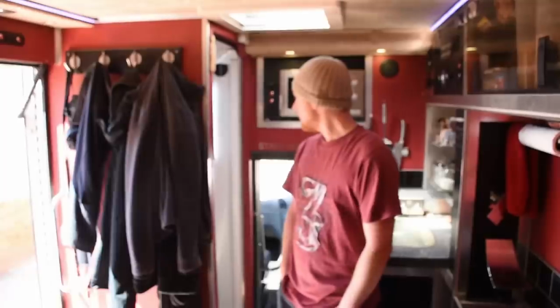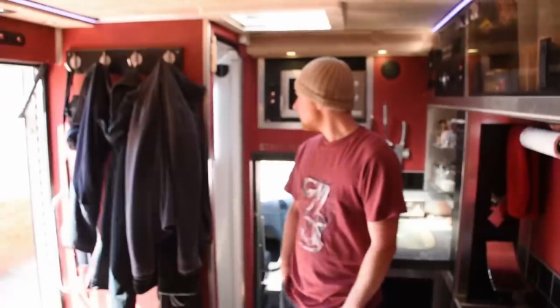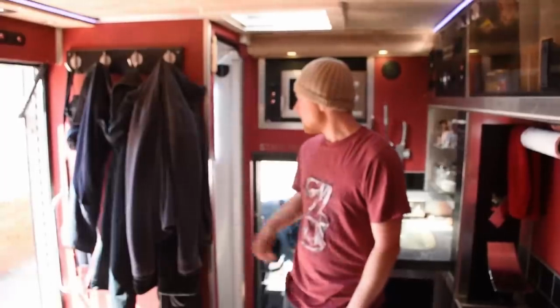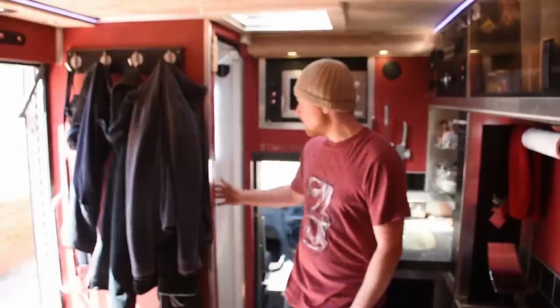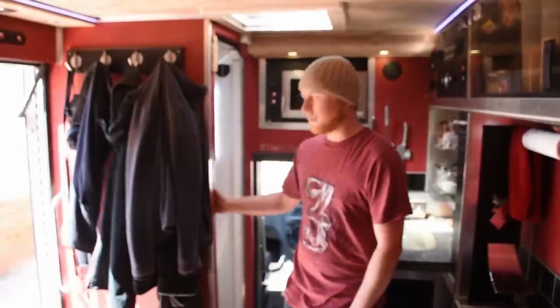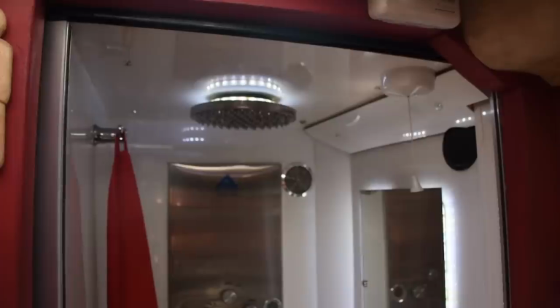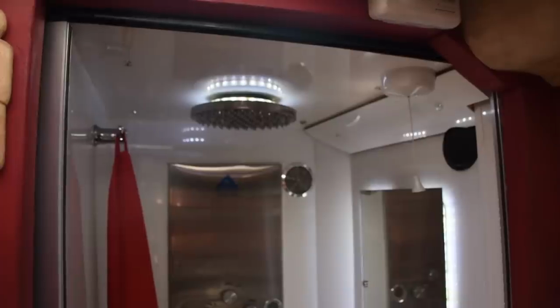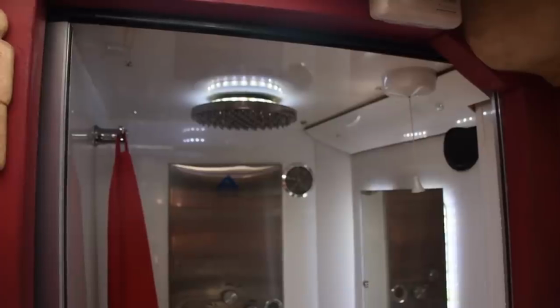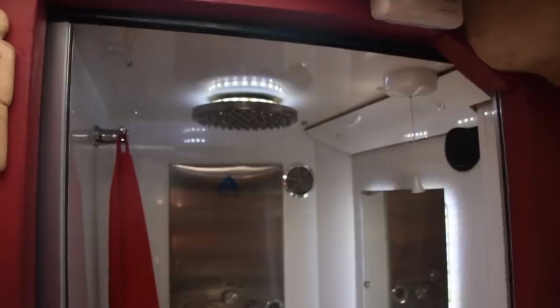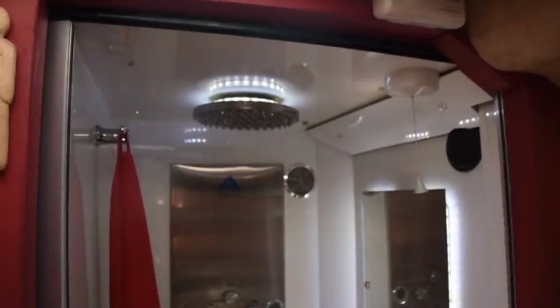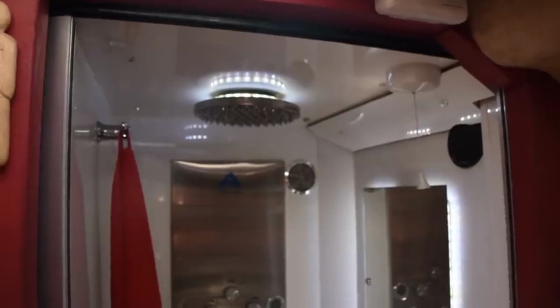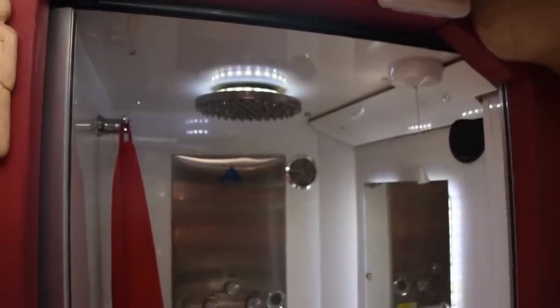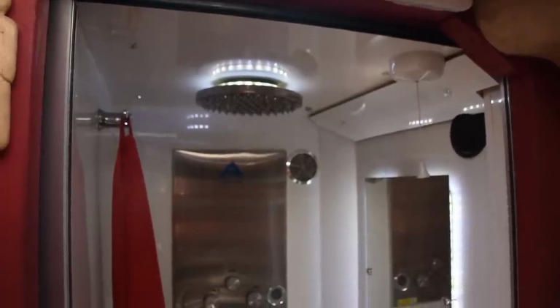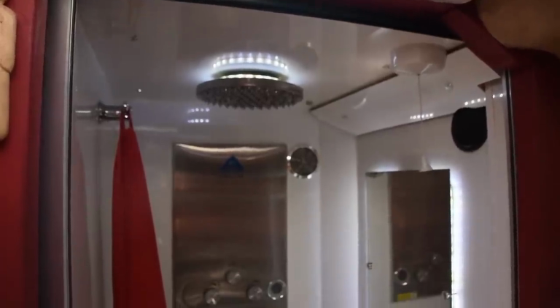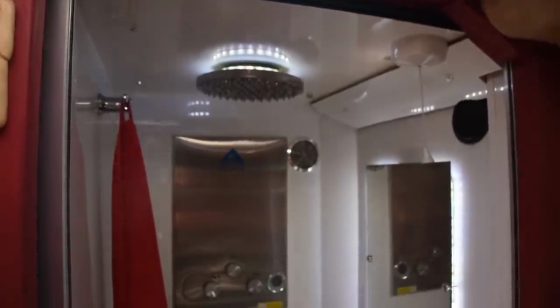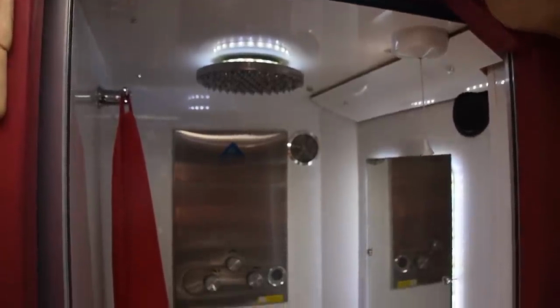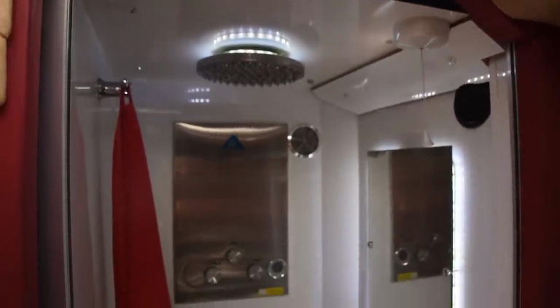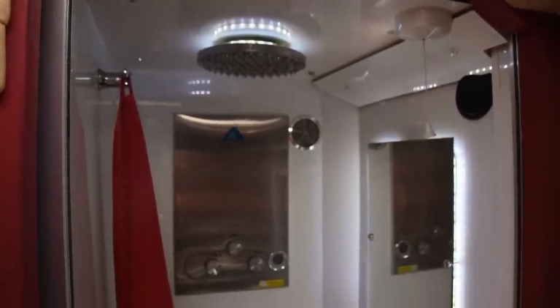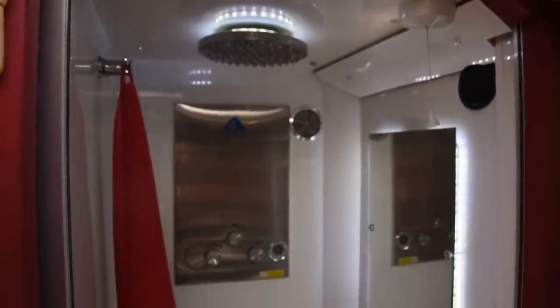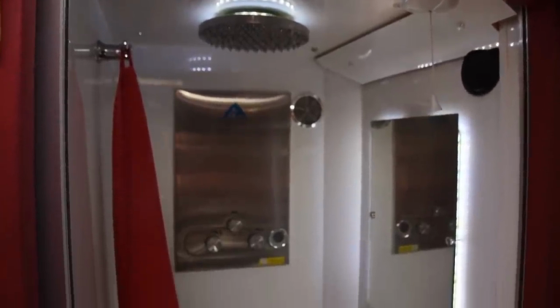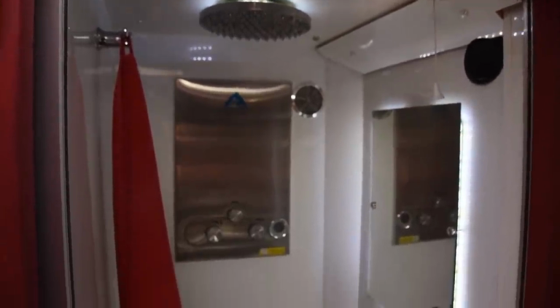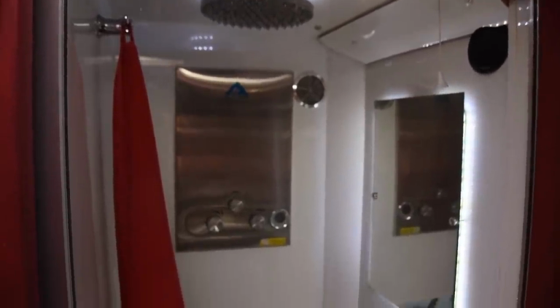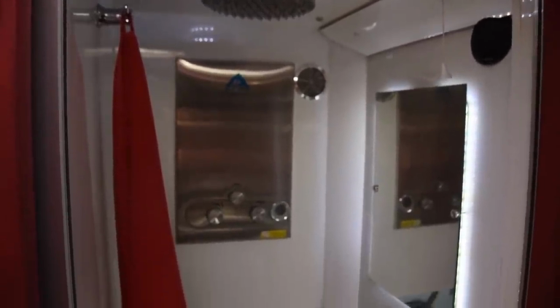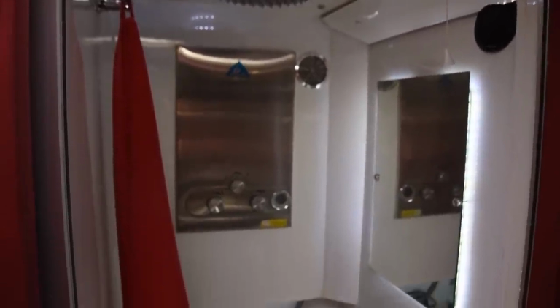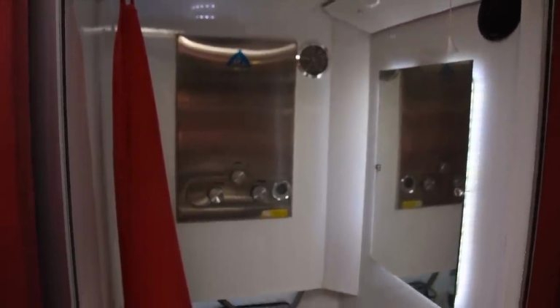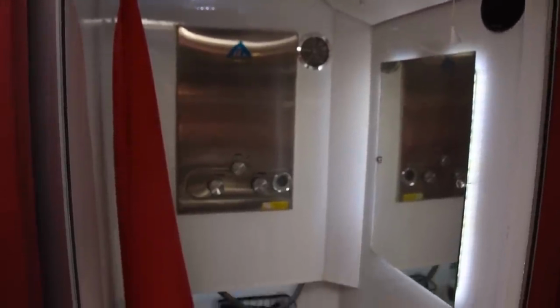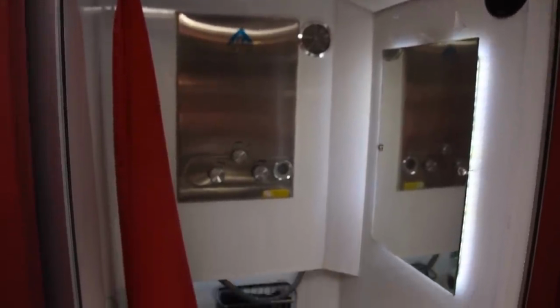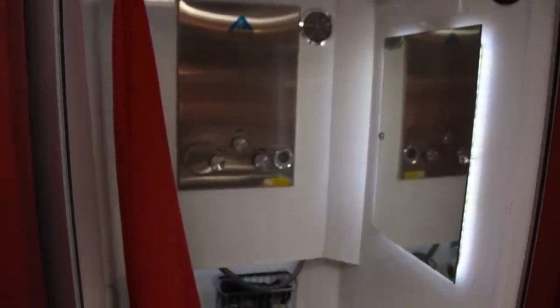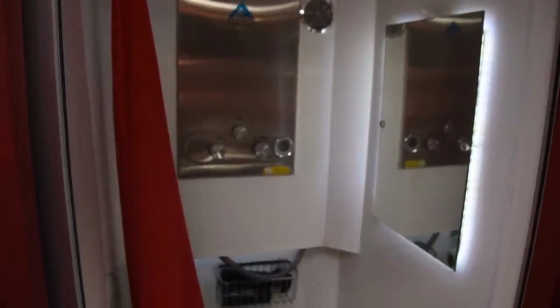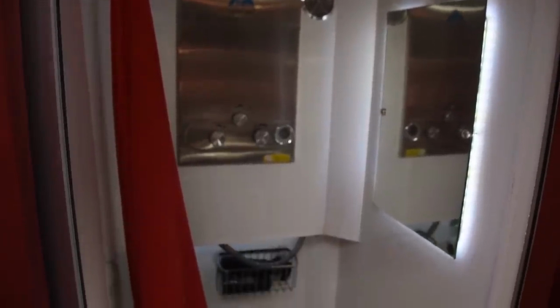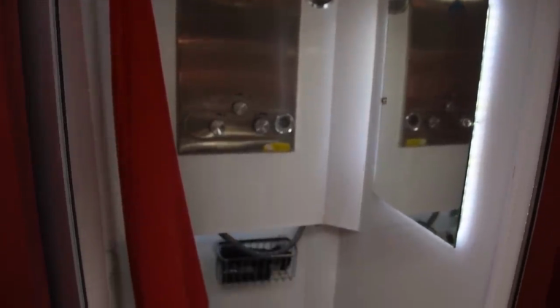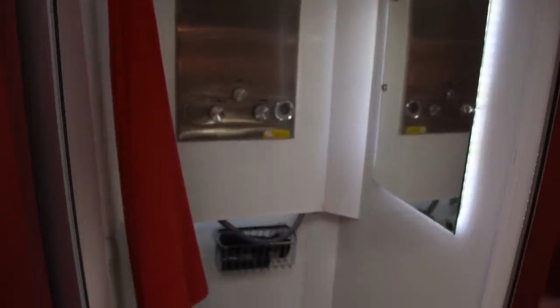So this is the inside of the shower. I call it my shoilet because you can have a shower and go to the toilet at the same time.